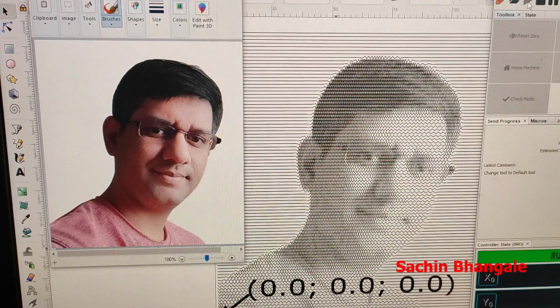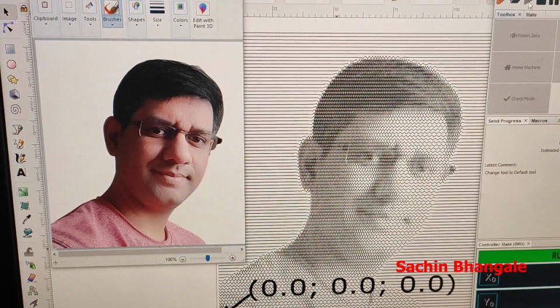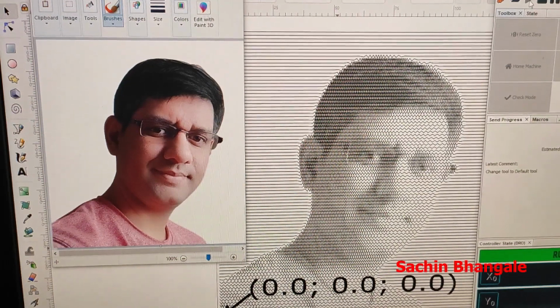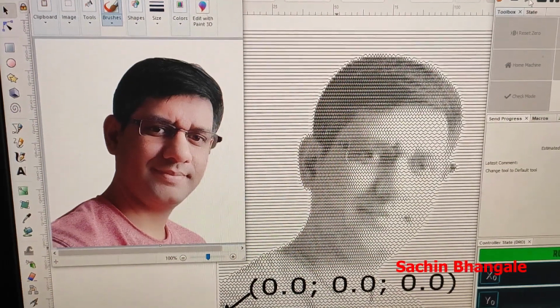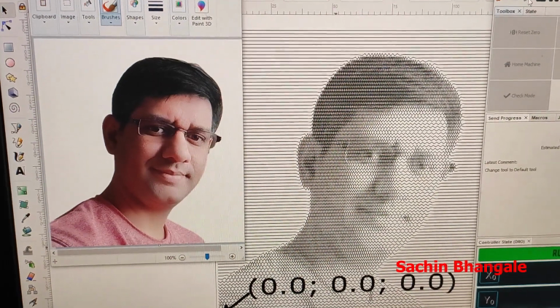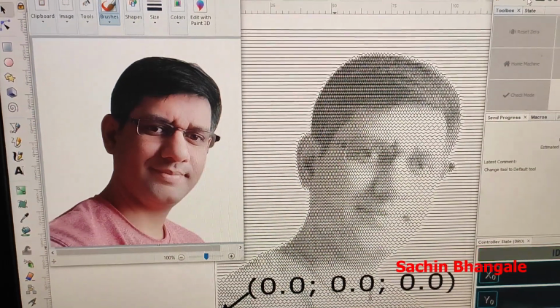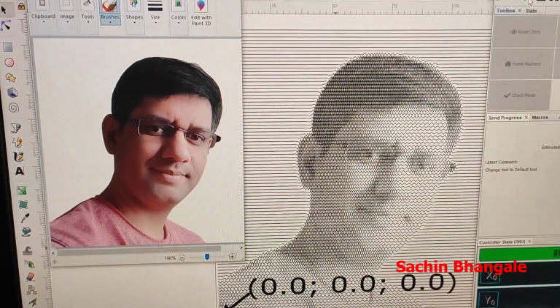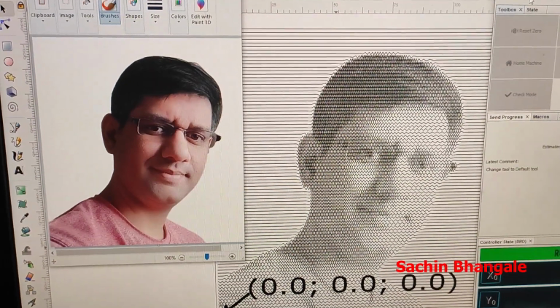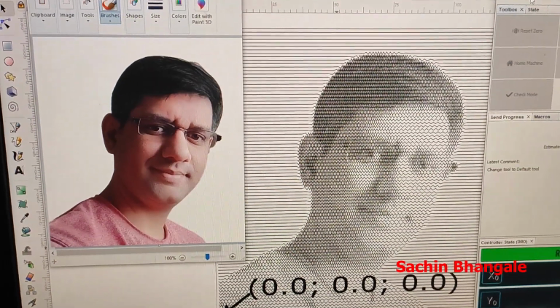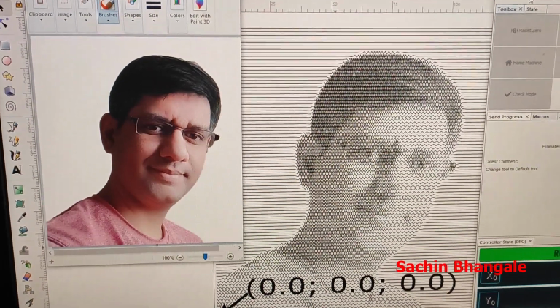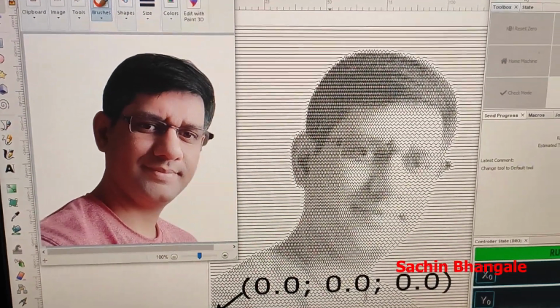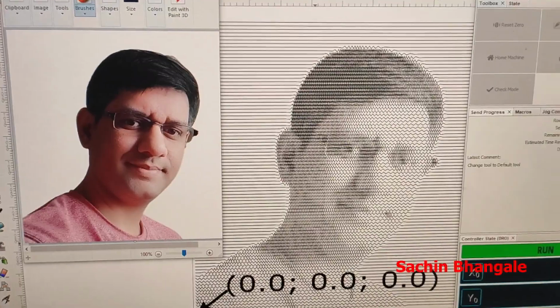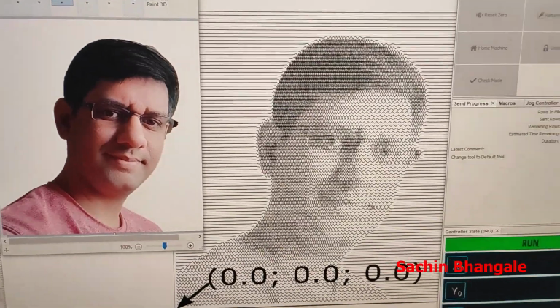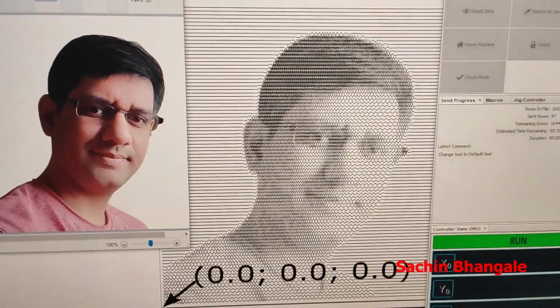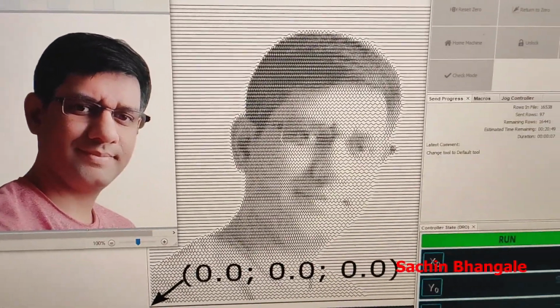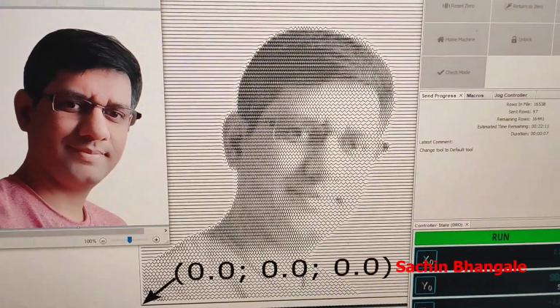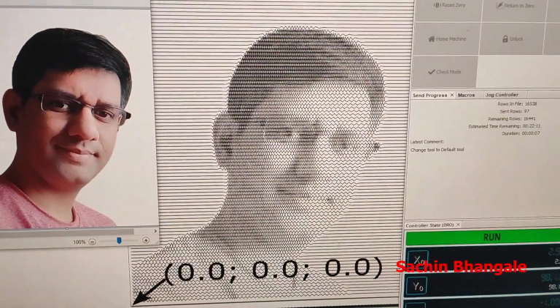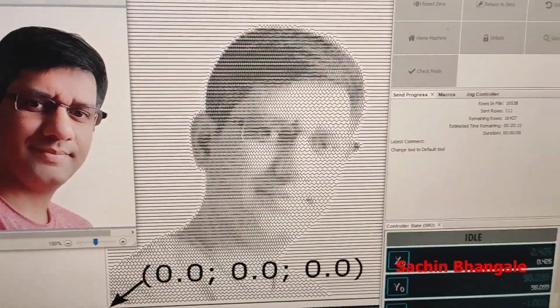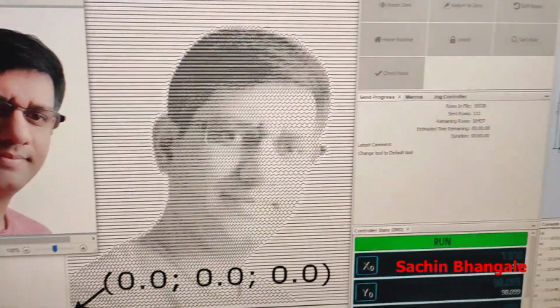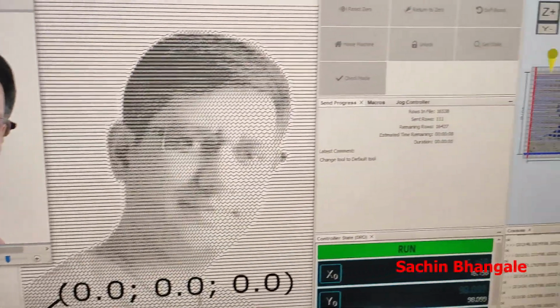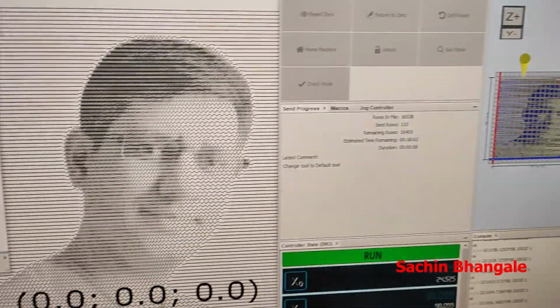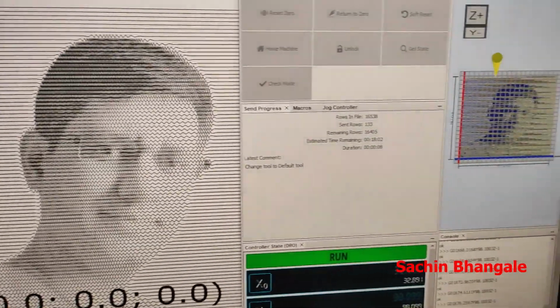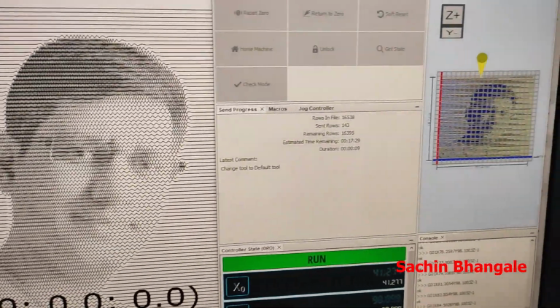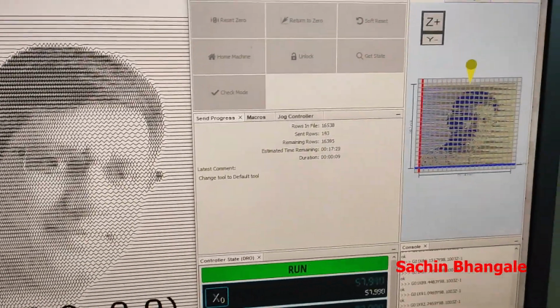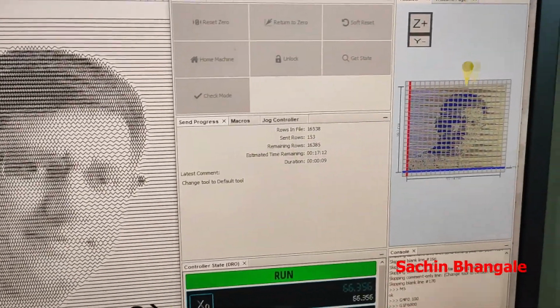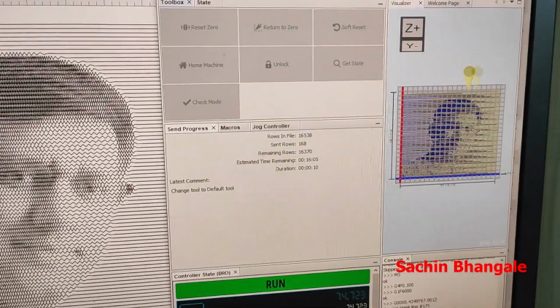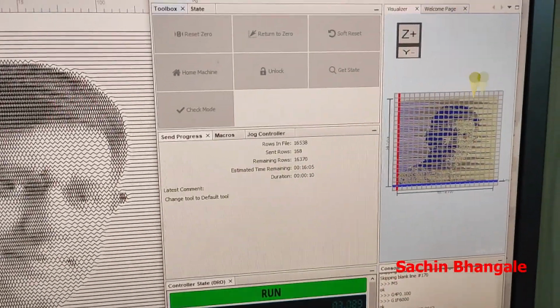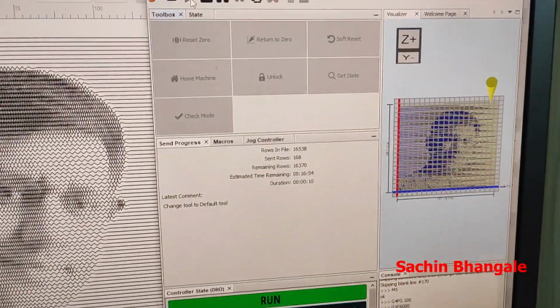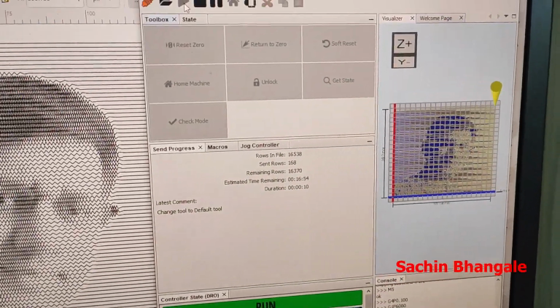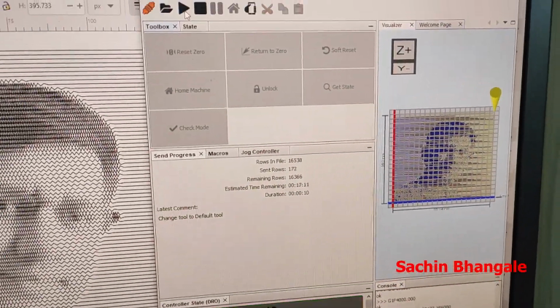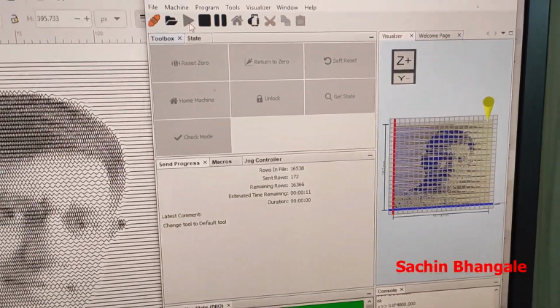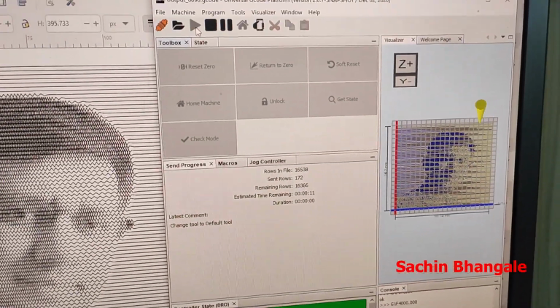Let's print this image. First convert the photo into a line printing image and then to the G-code.